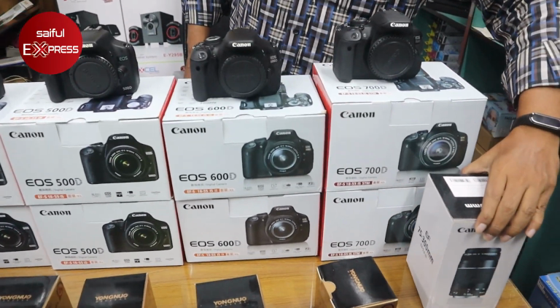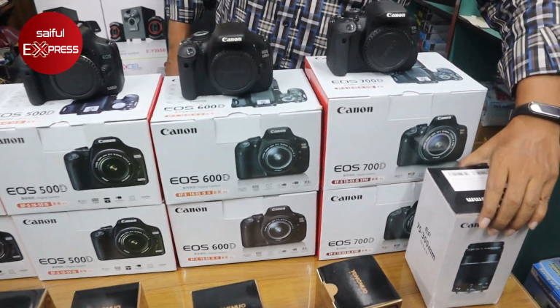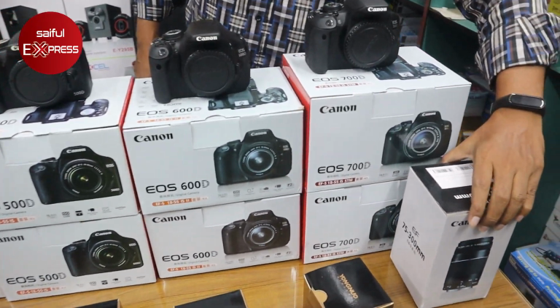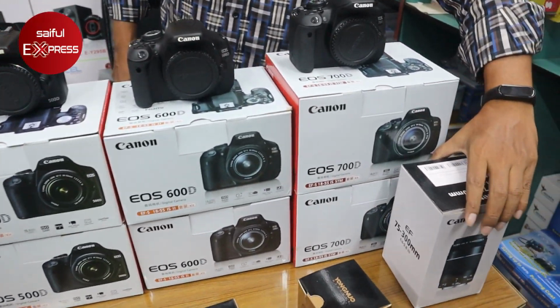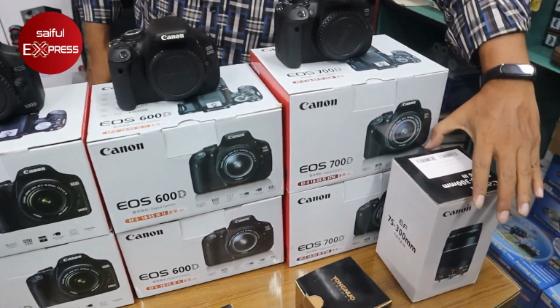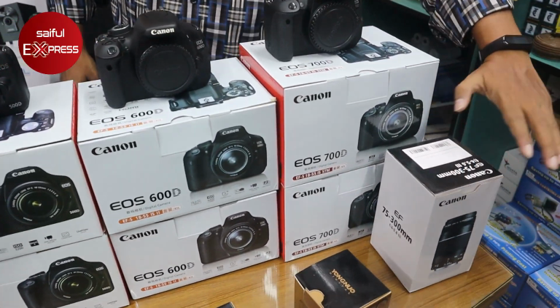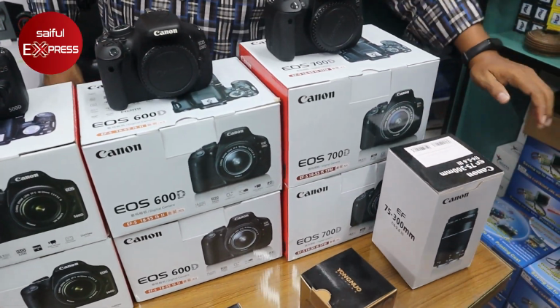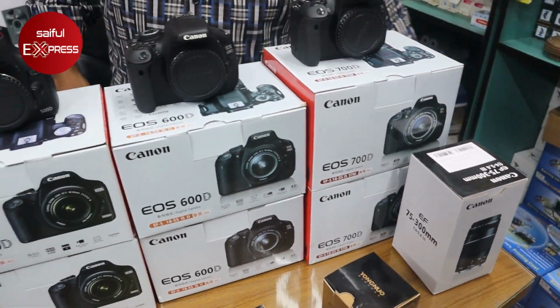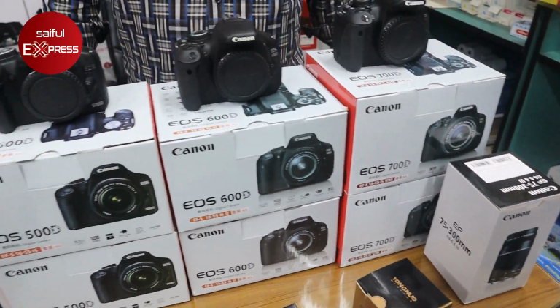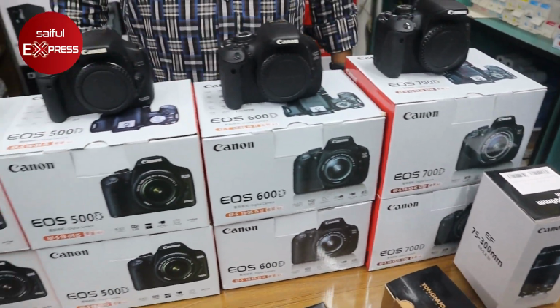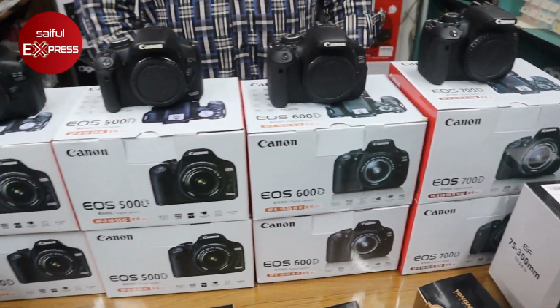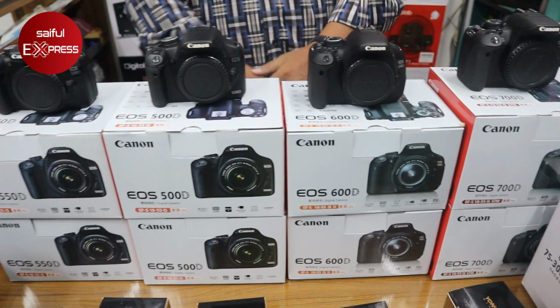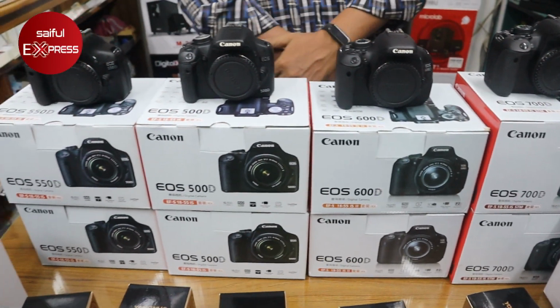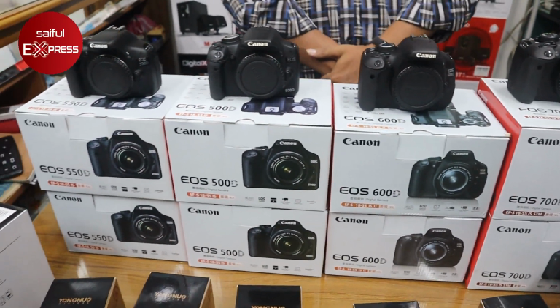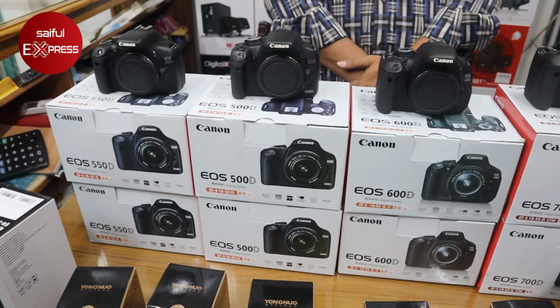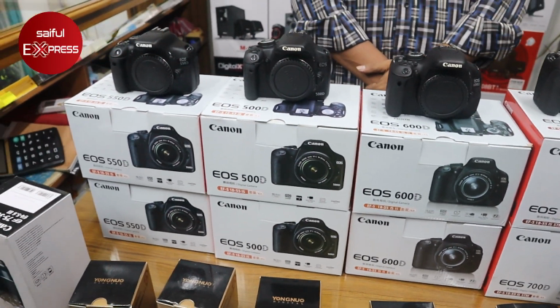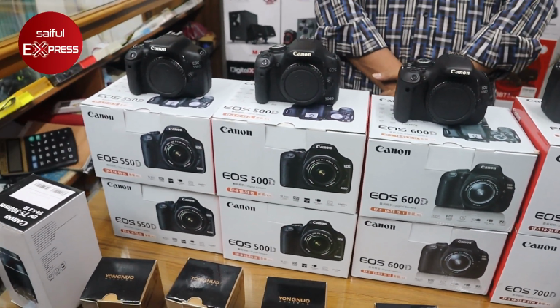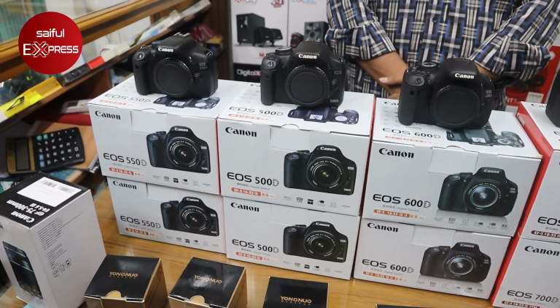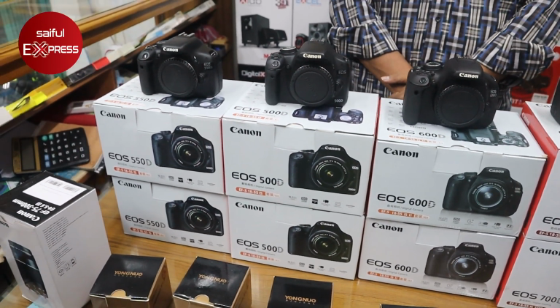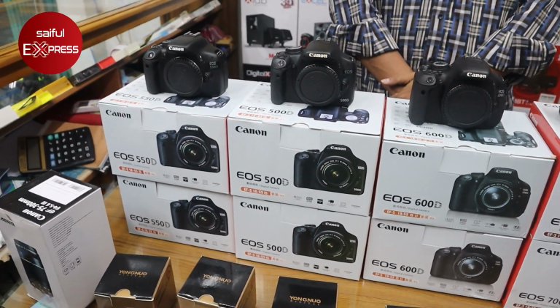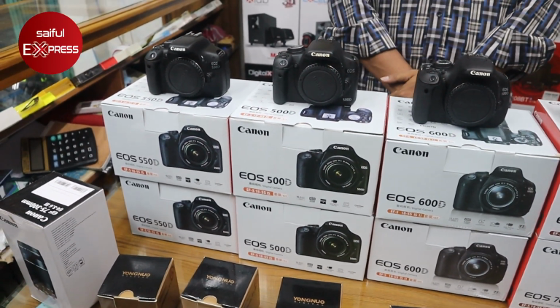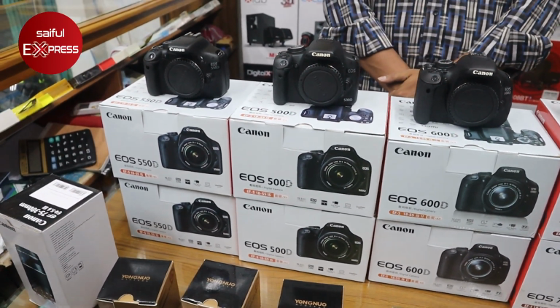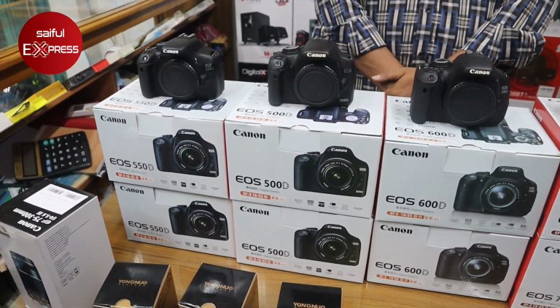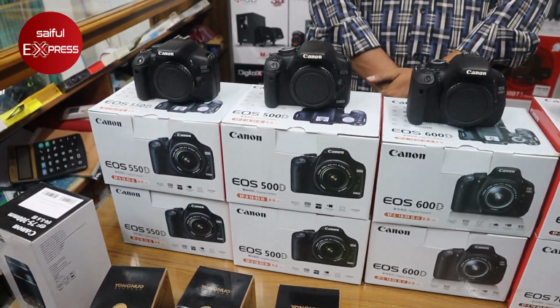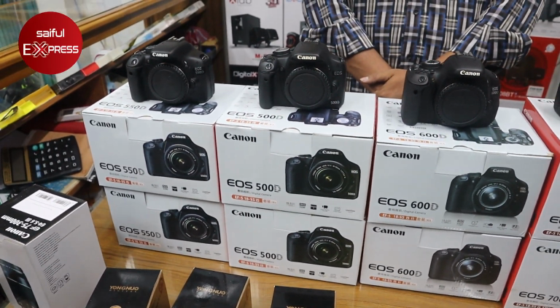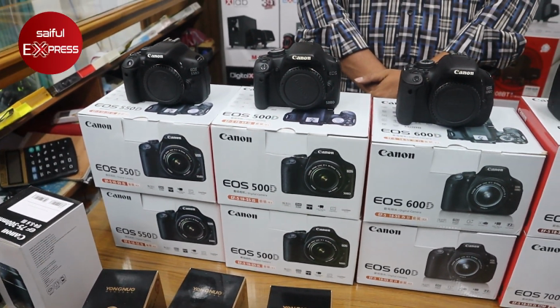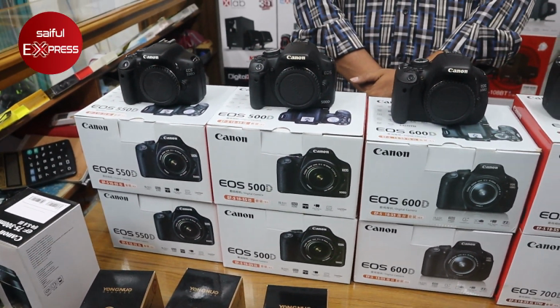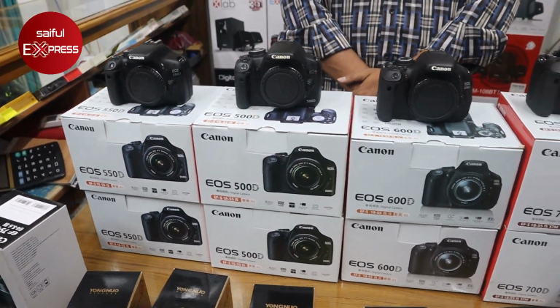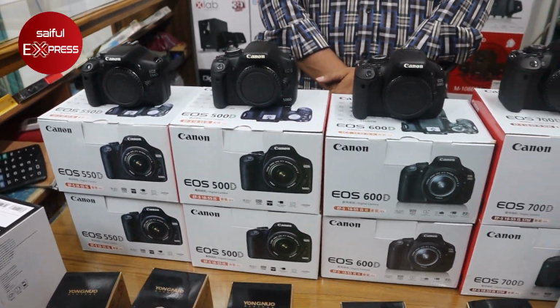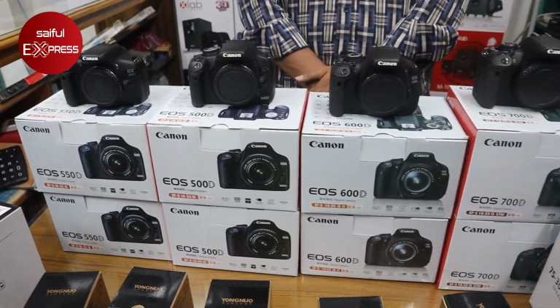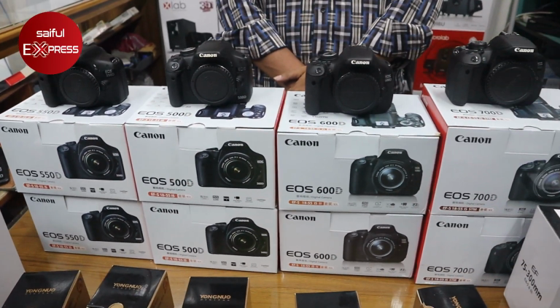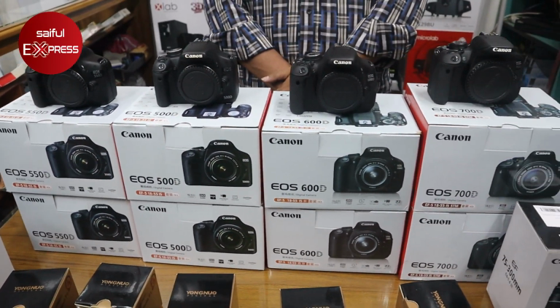So you can see the DSLR, lens, DSLR, and other features on the page of the video in the description of the video.